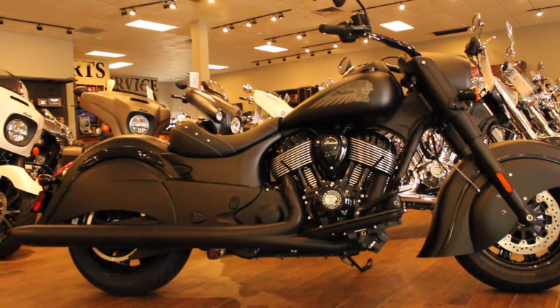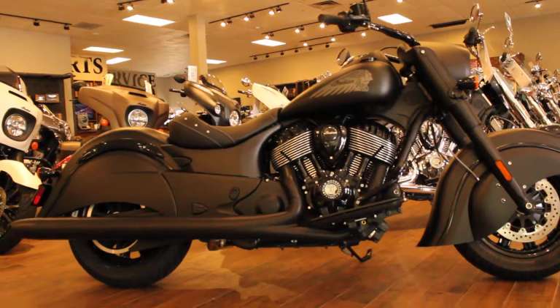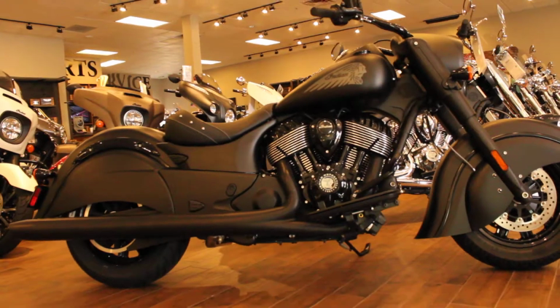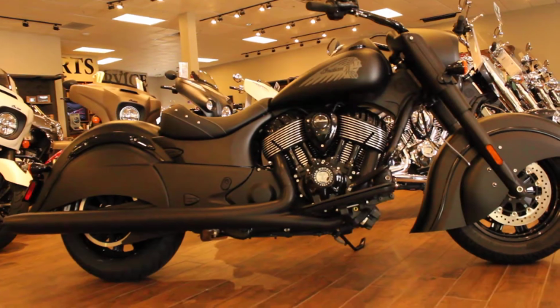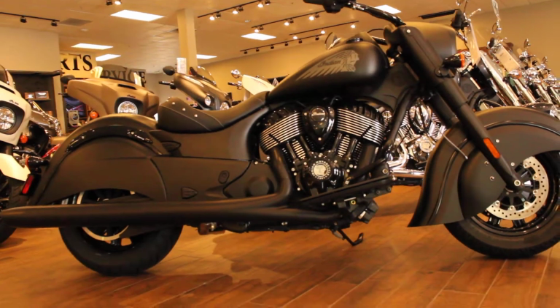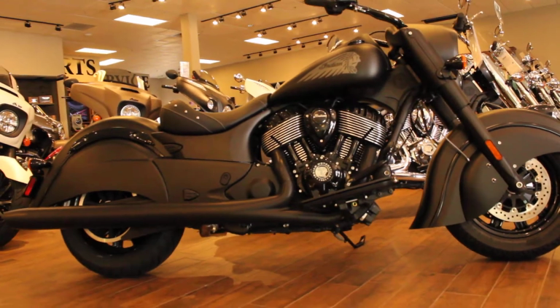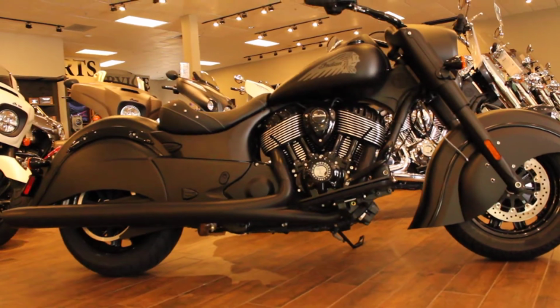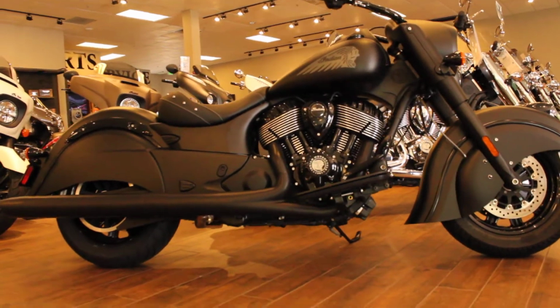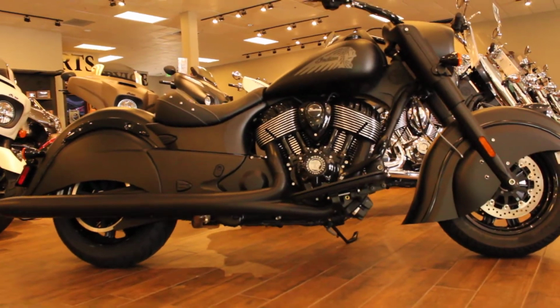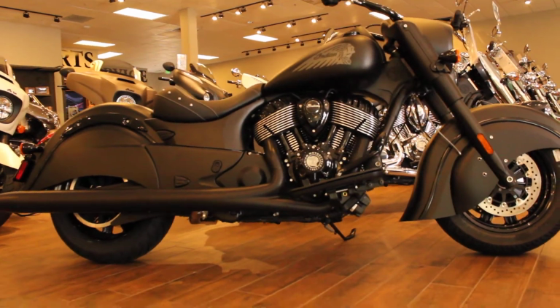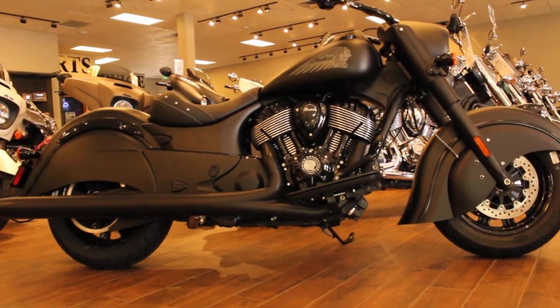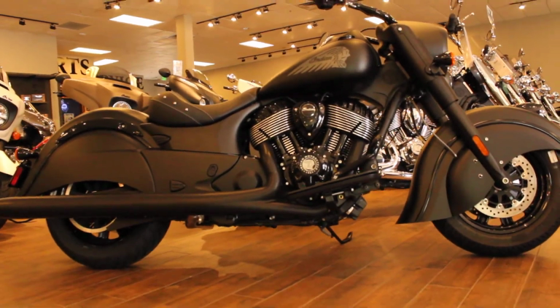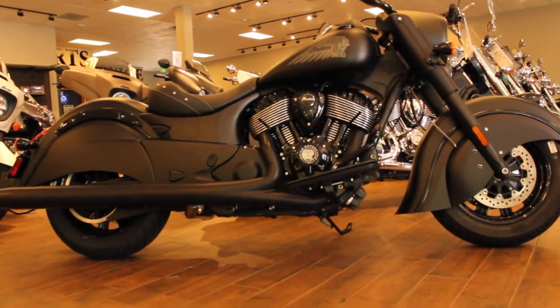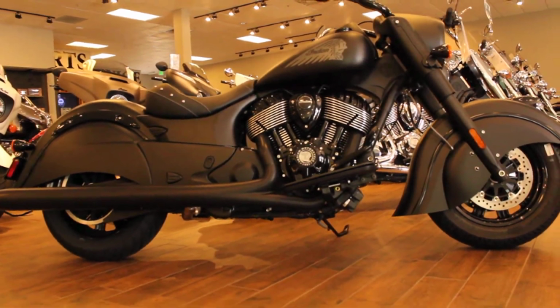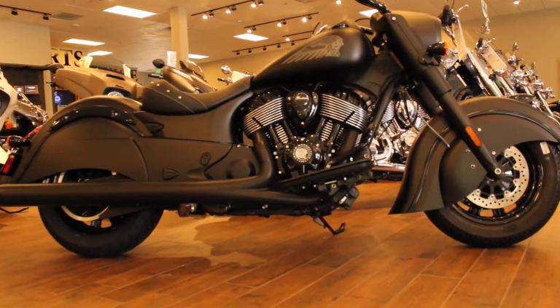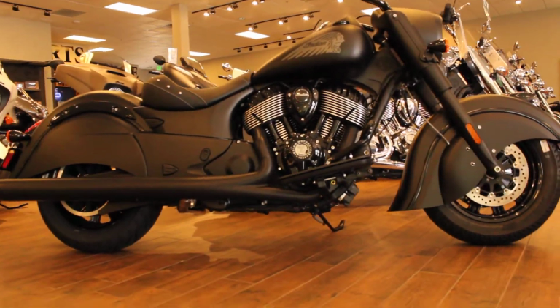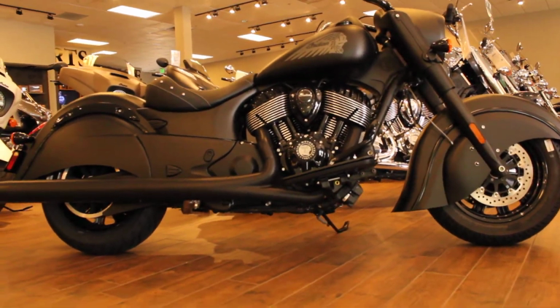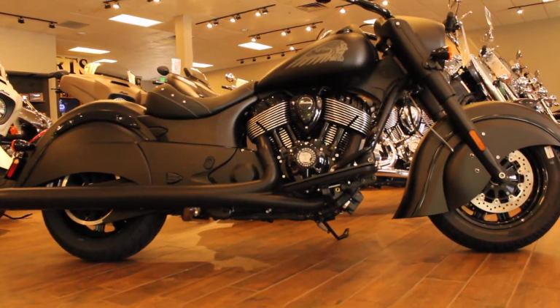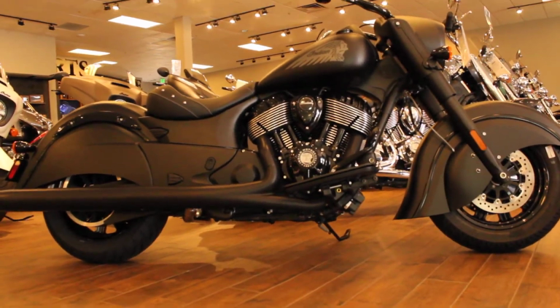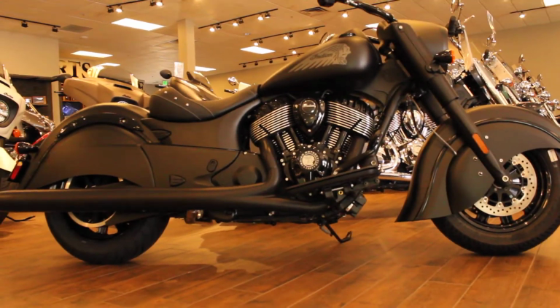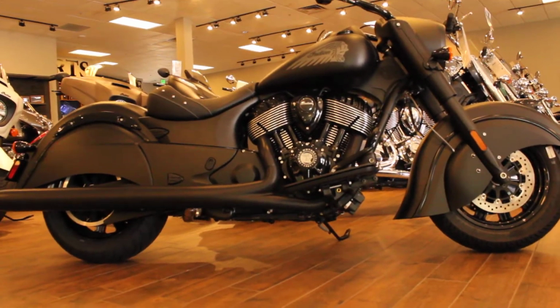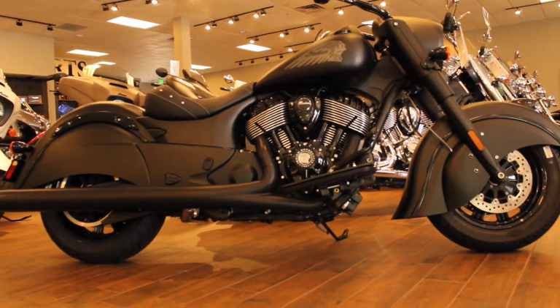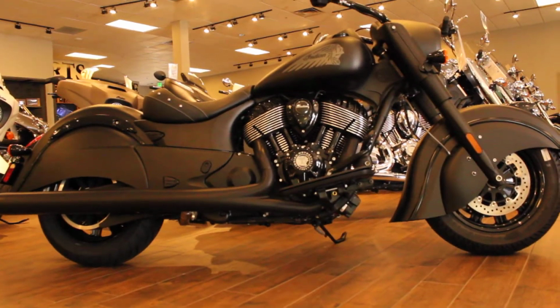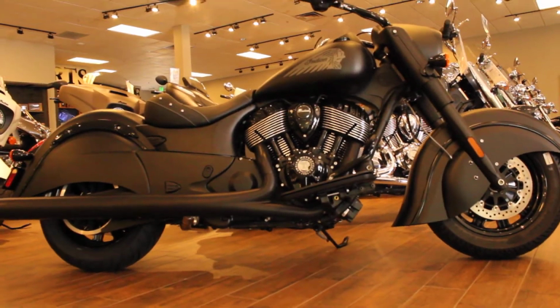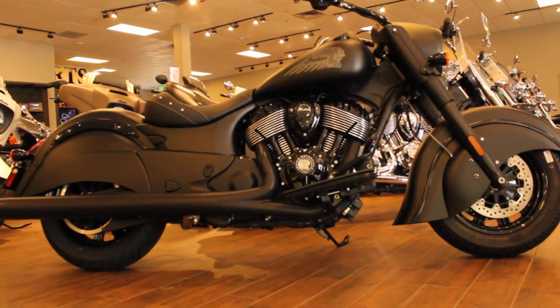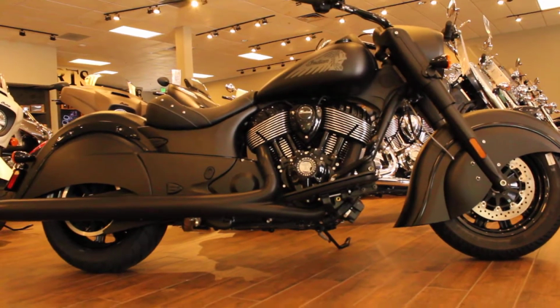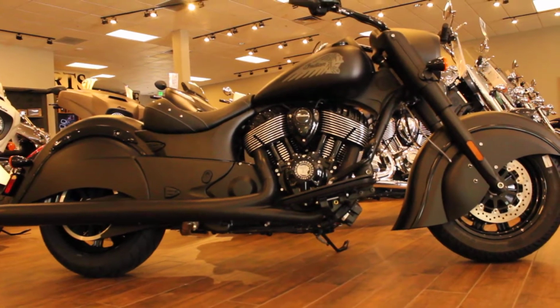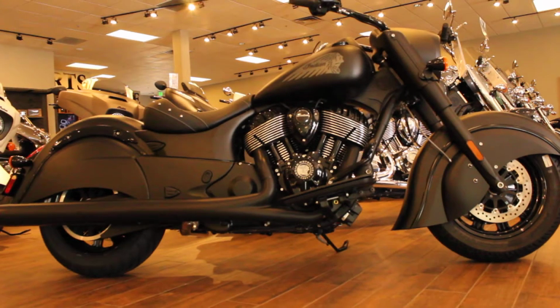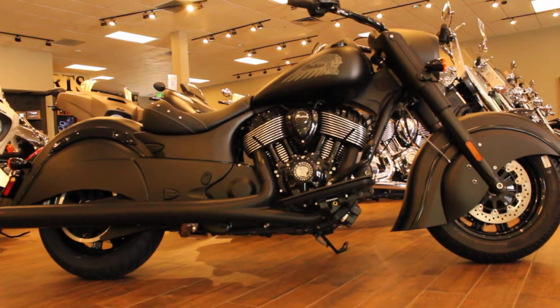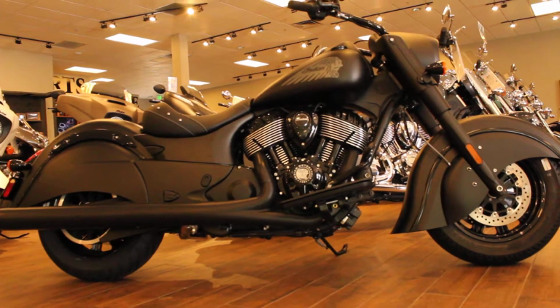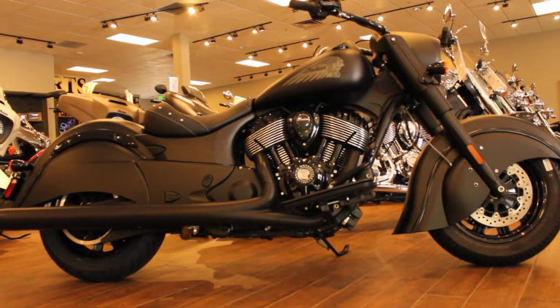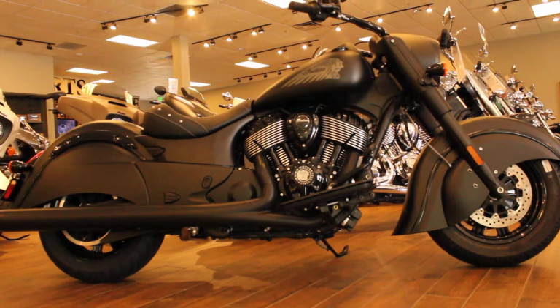These bikes are available for test rides seven days a week at North County Indian Motorcycle in San Marcos.